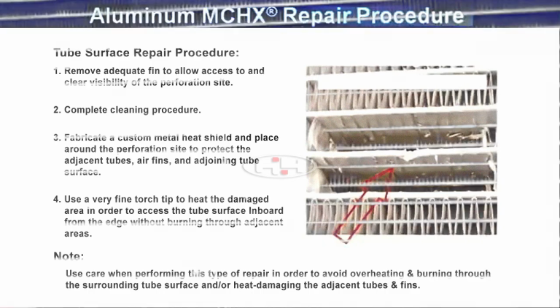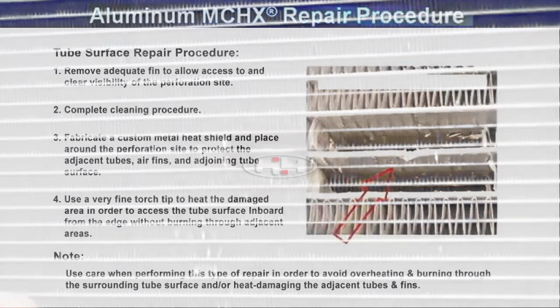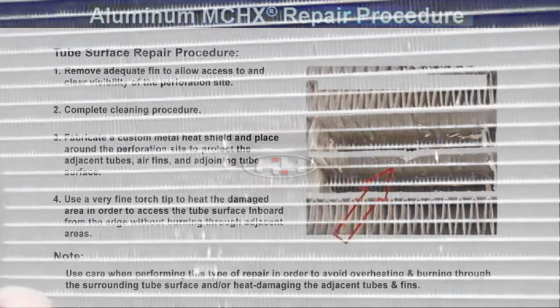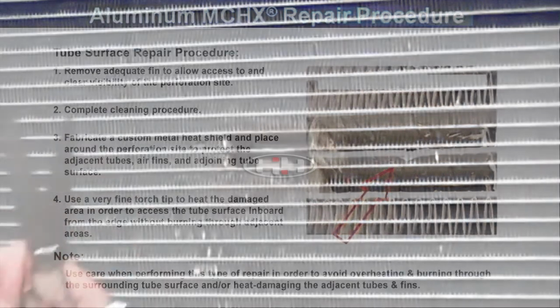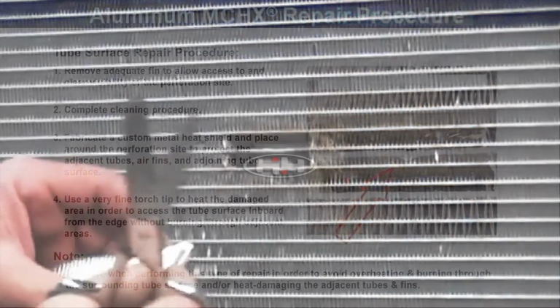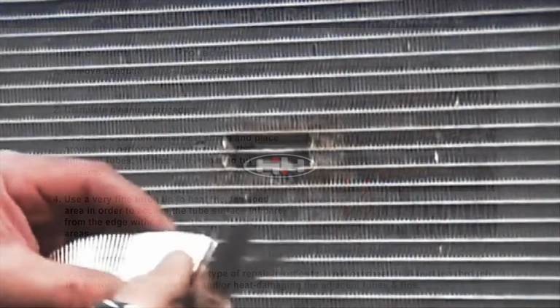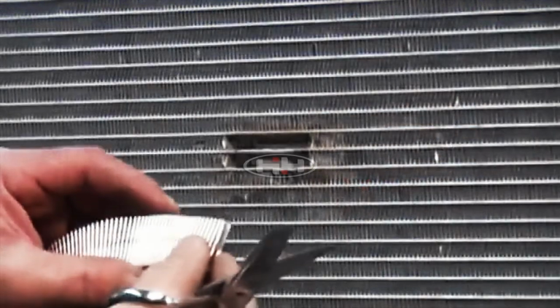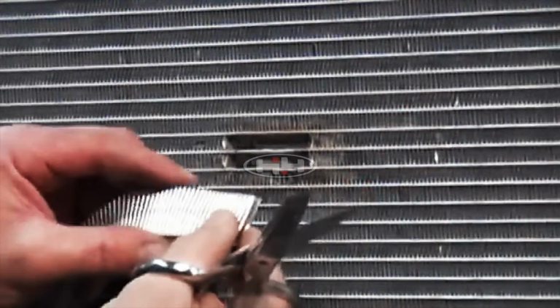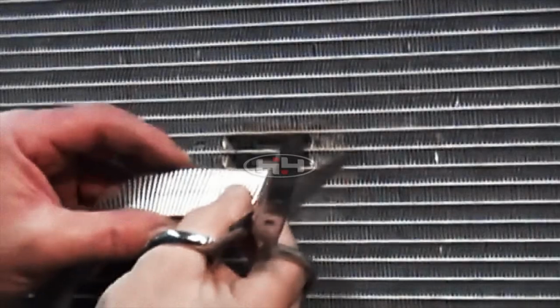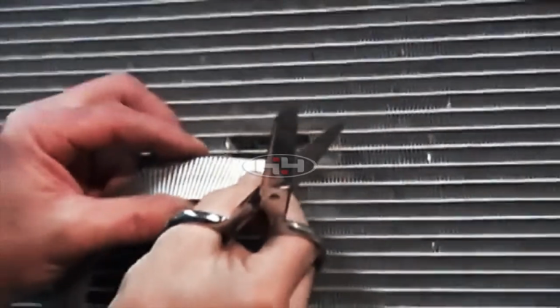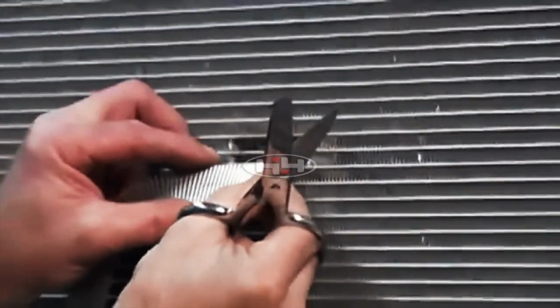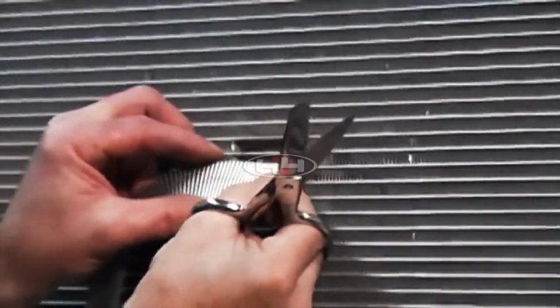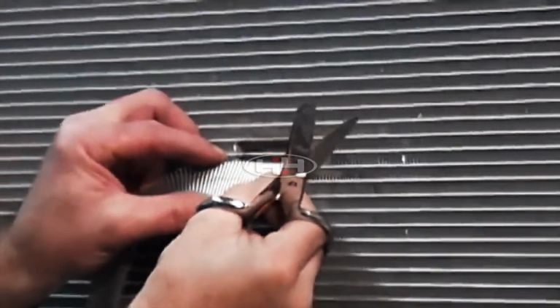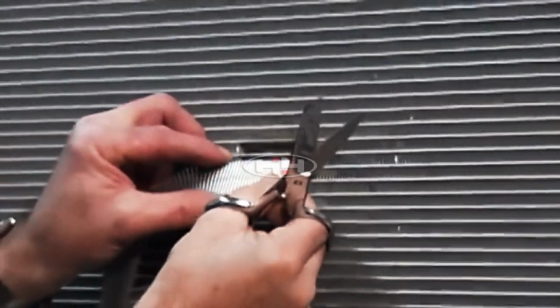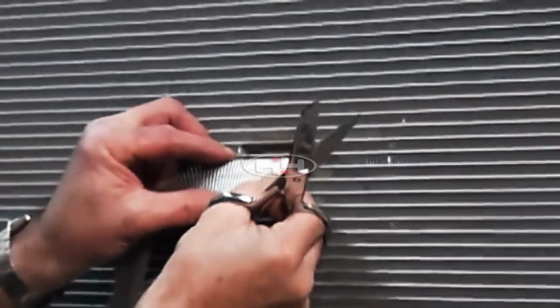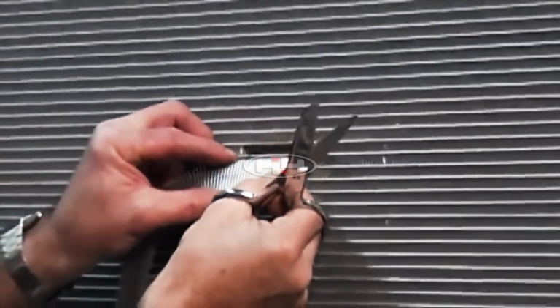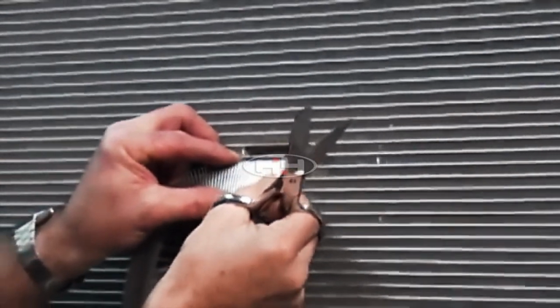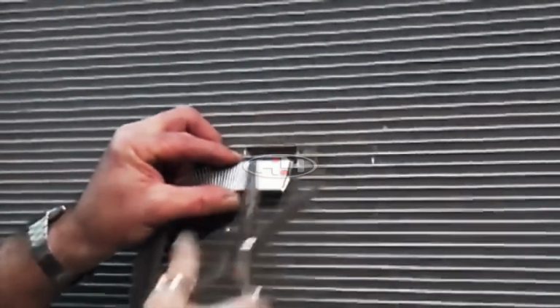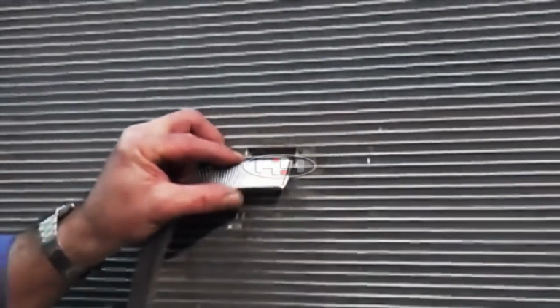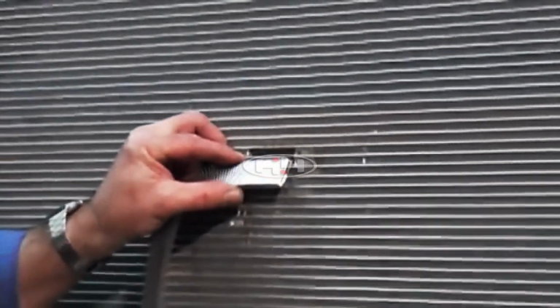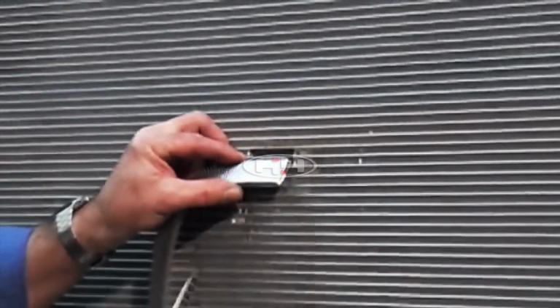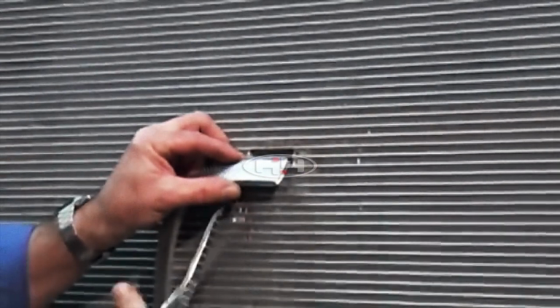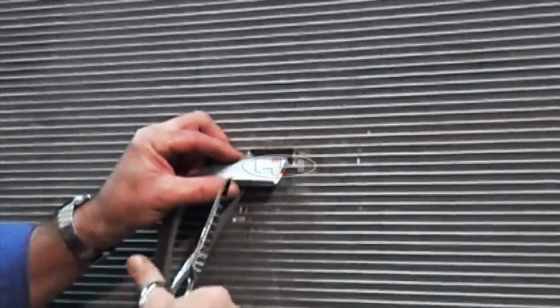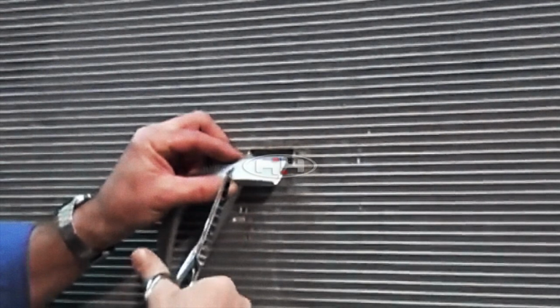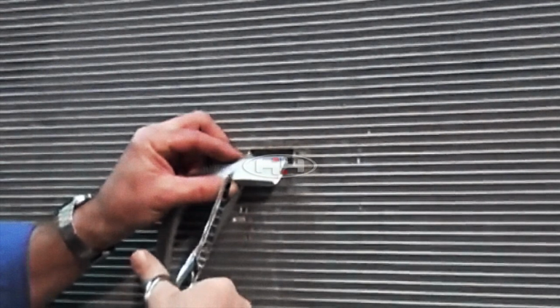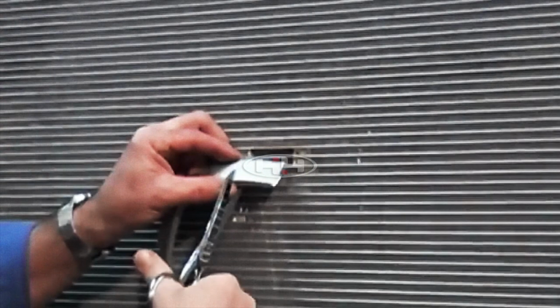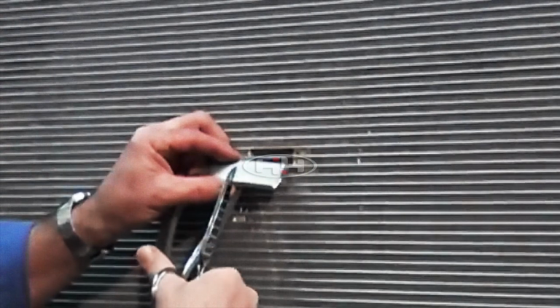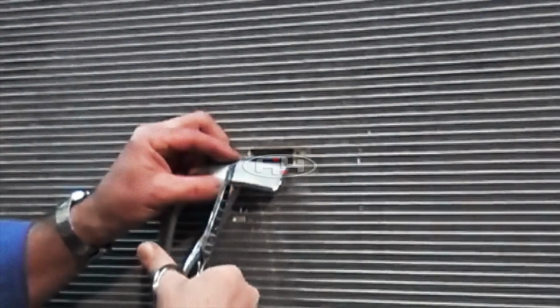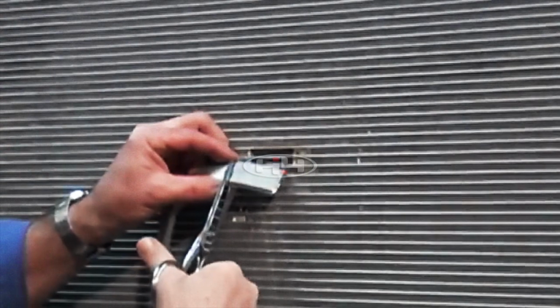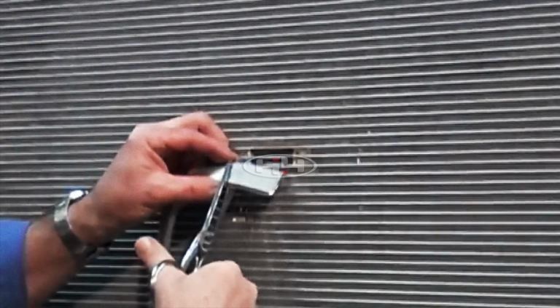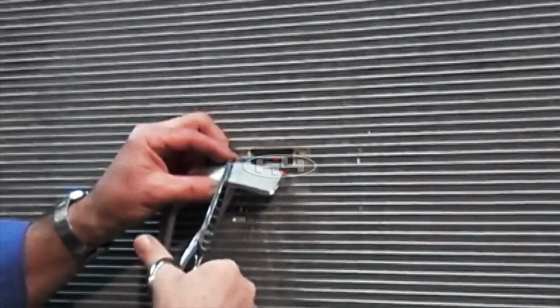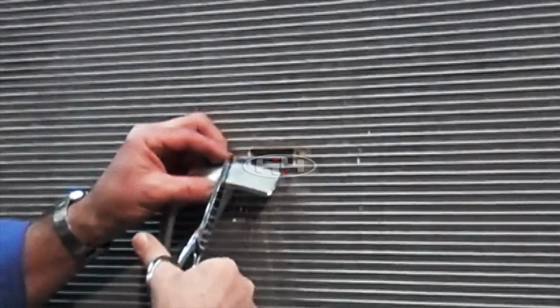Using tin snips or shears, cut a portion of replacement air fin equal to the length previously removed.